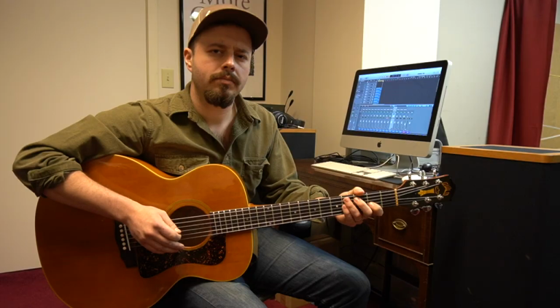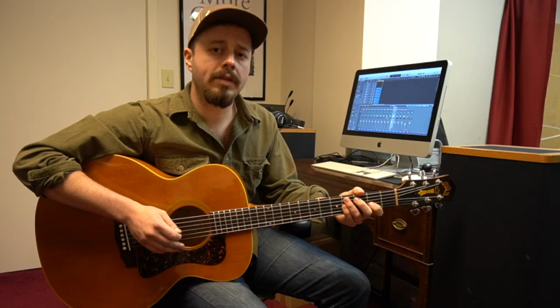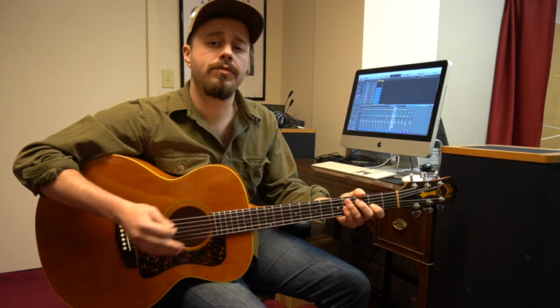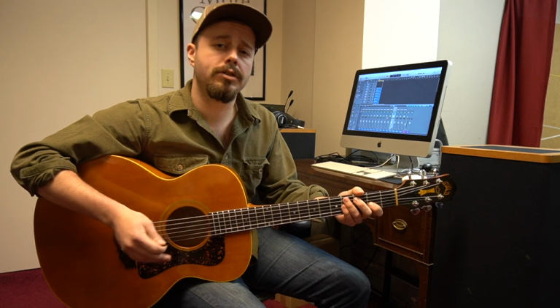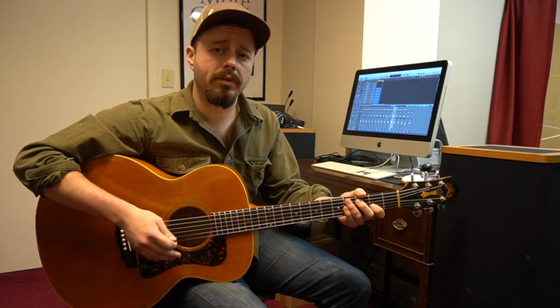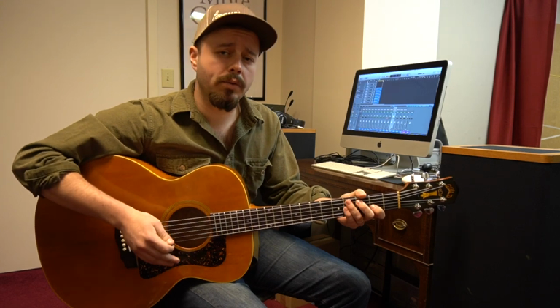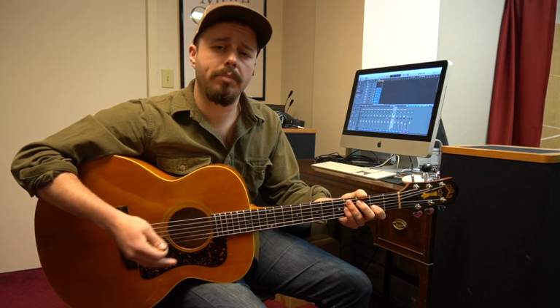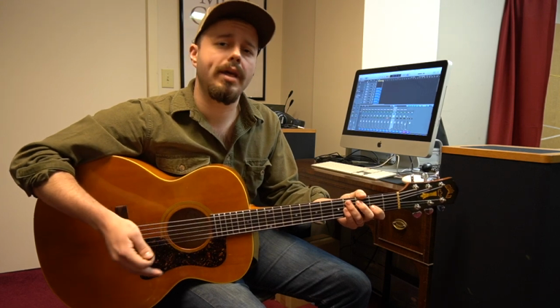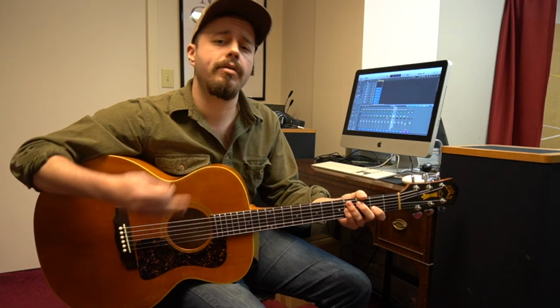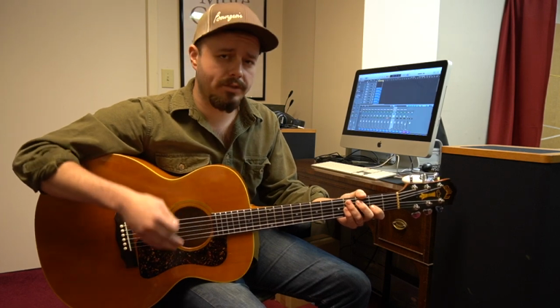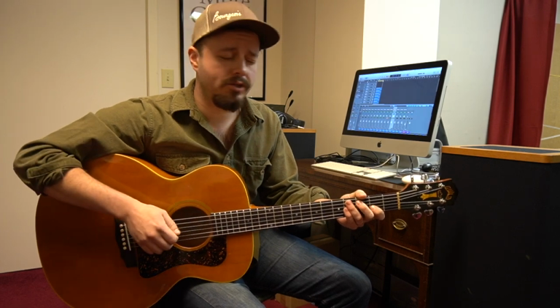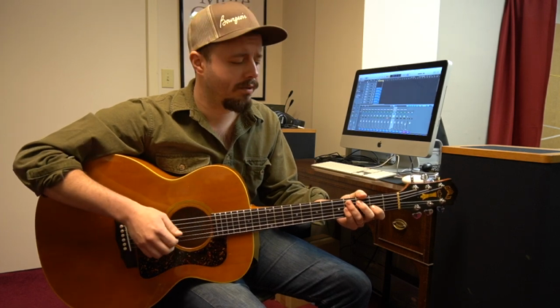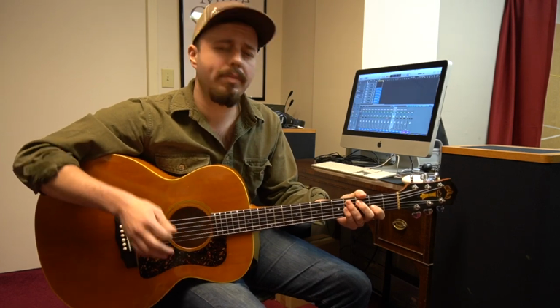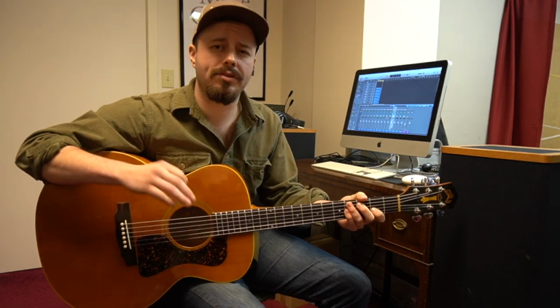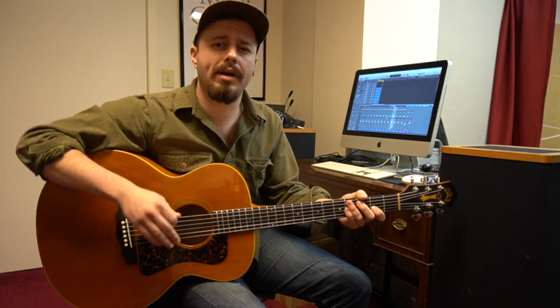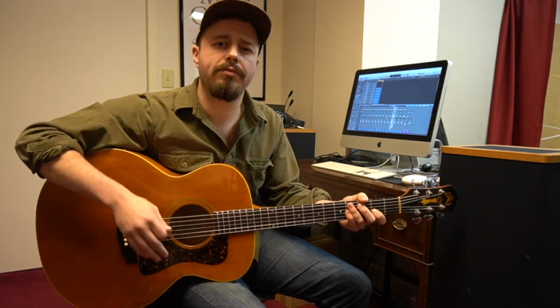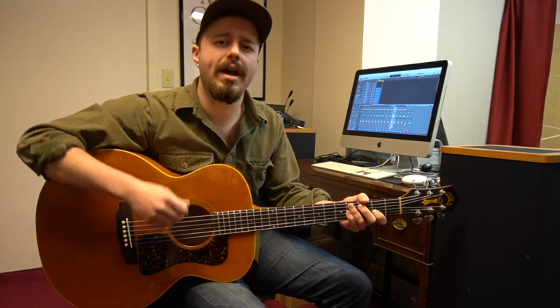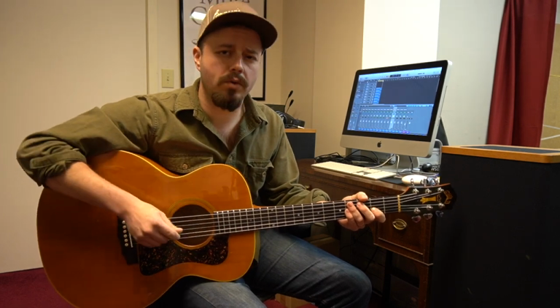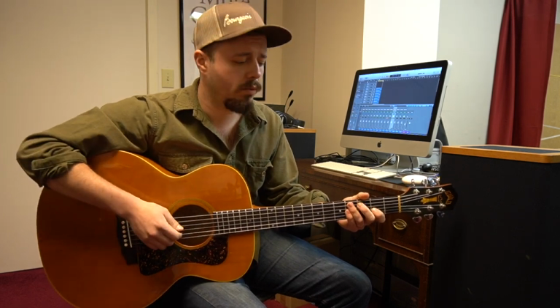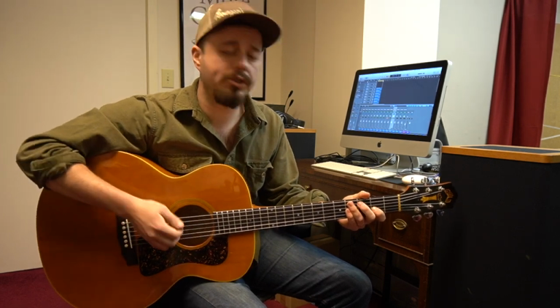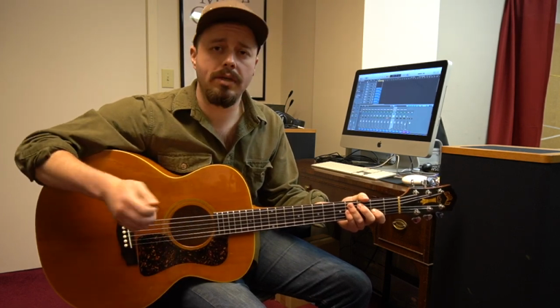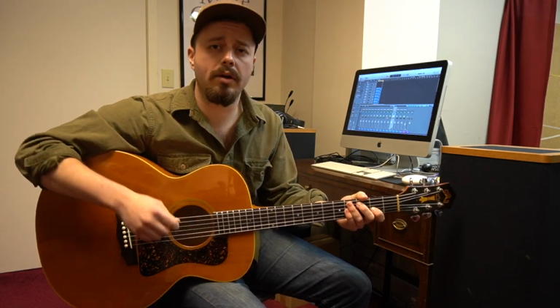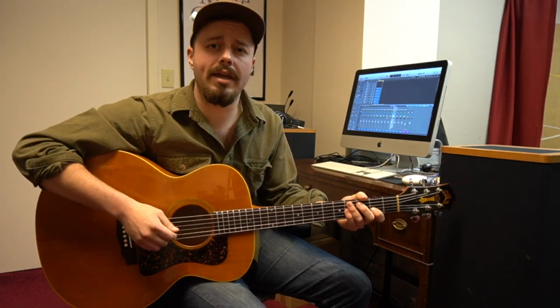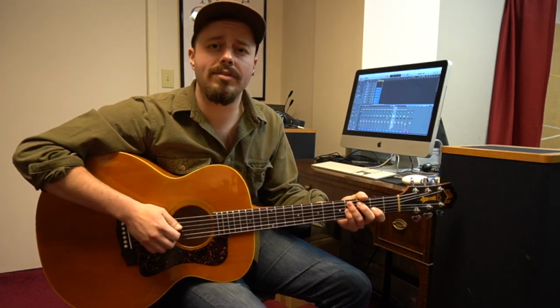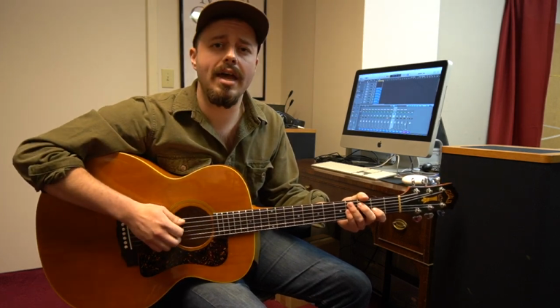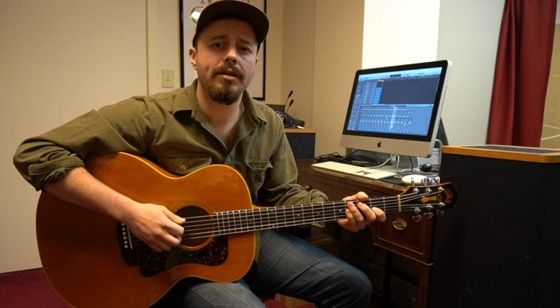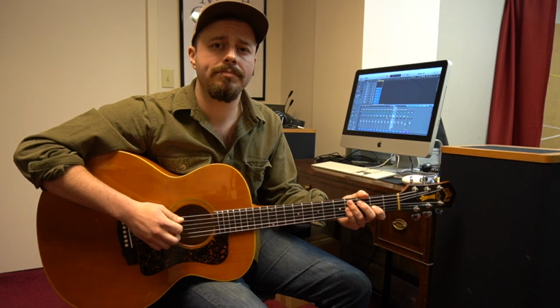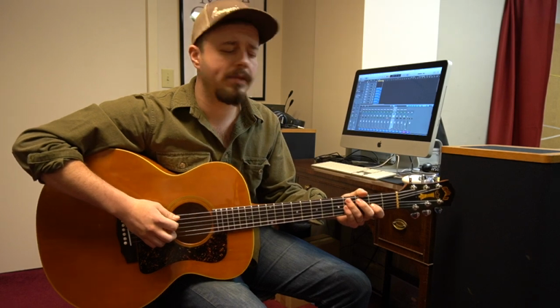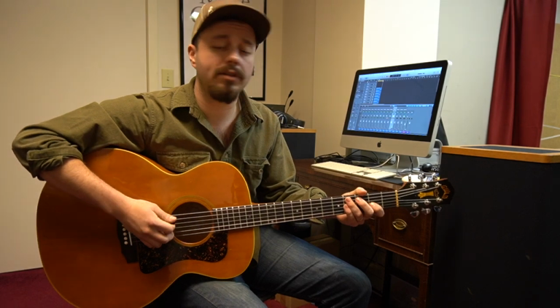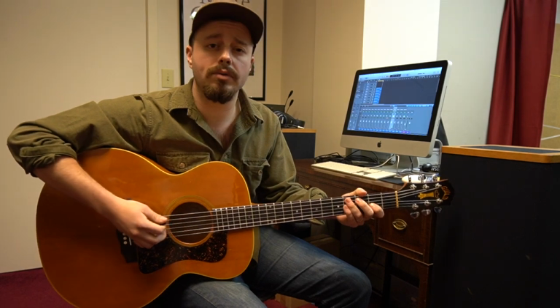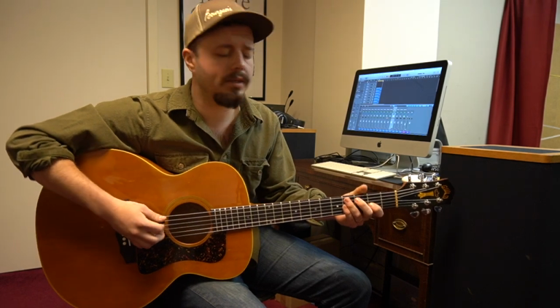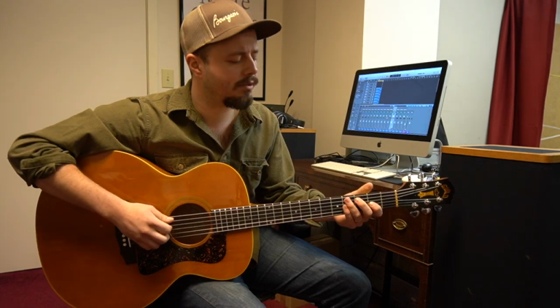In this version of the lick, we're going to play another section based around the 5 chord, which in our case is A. And it goes like this.